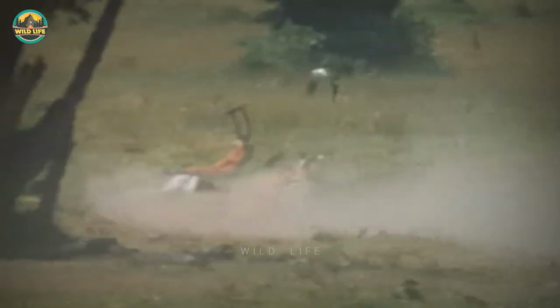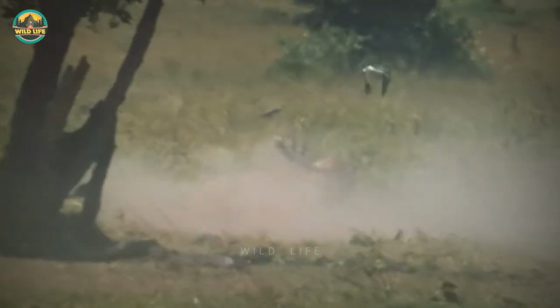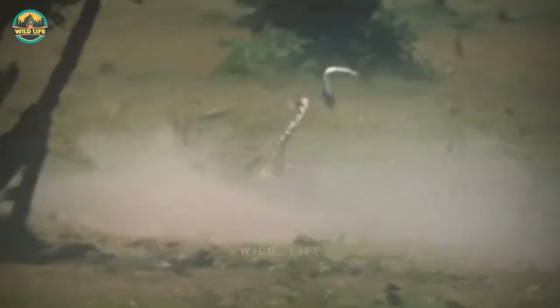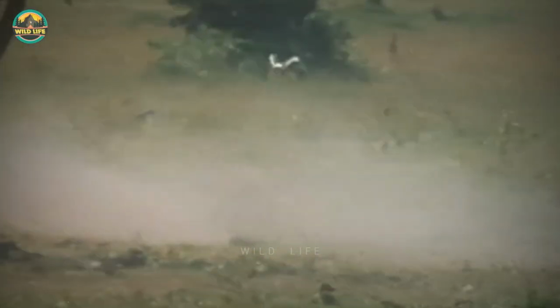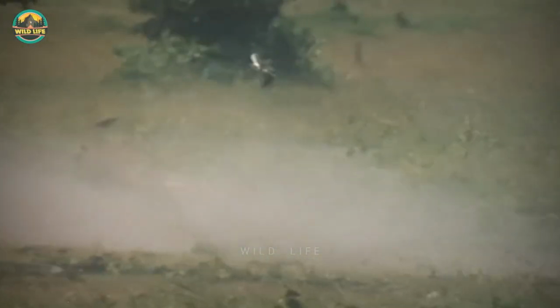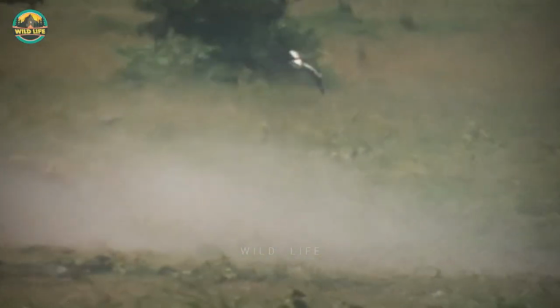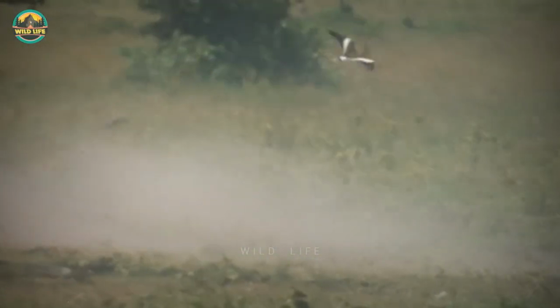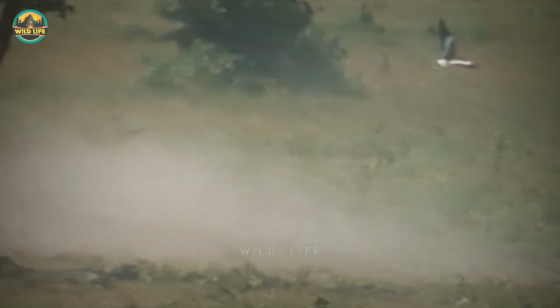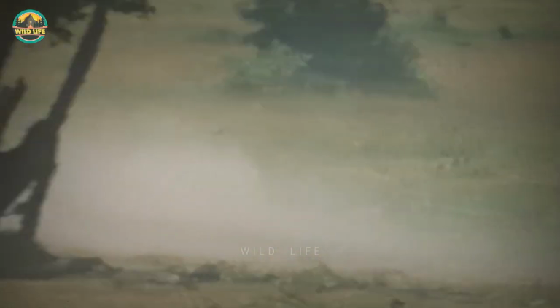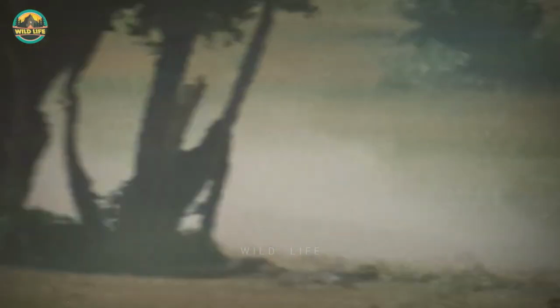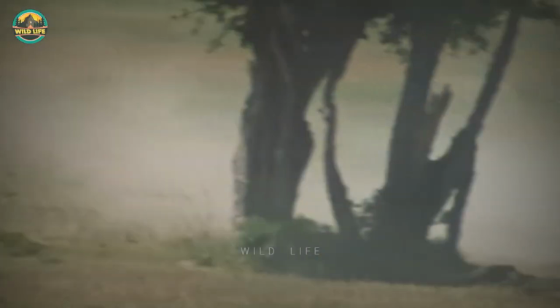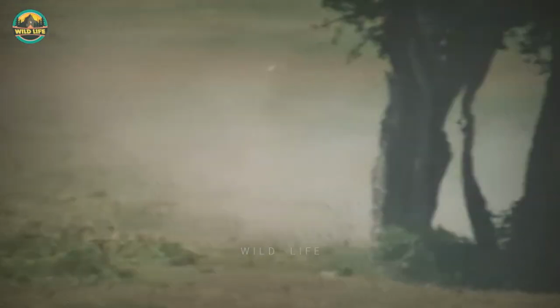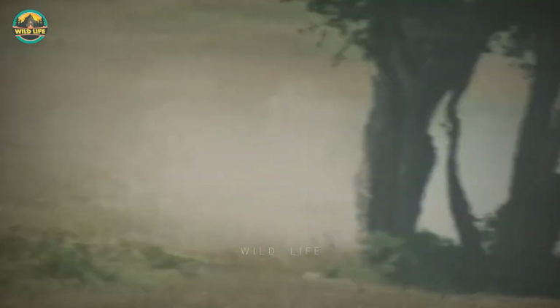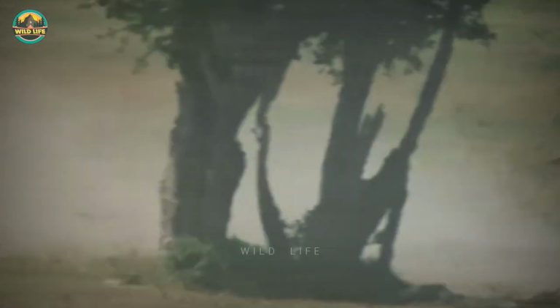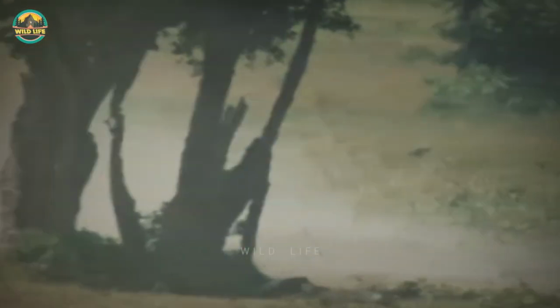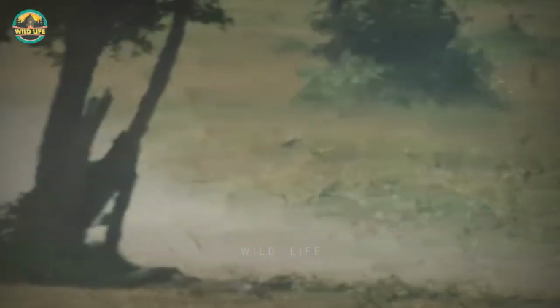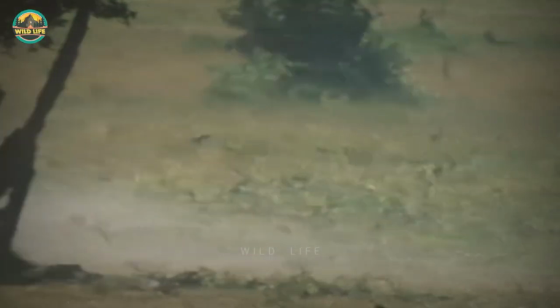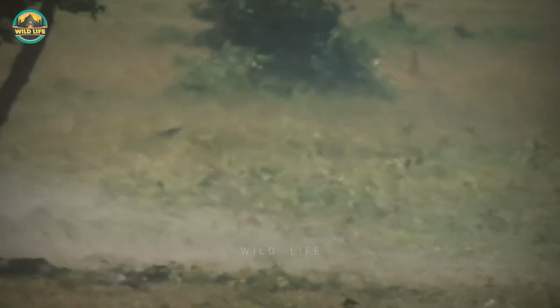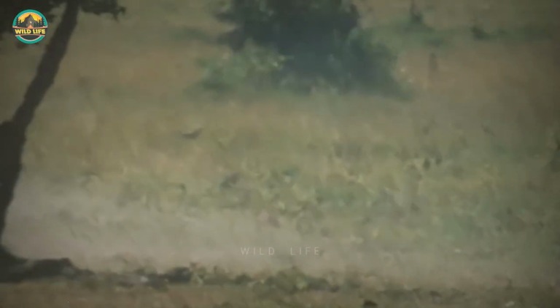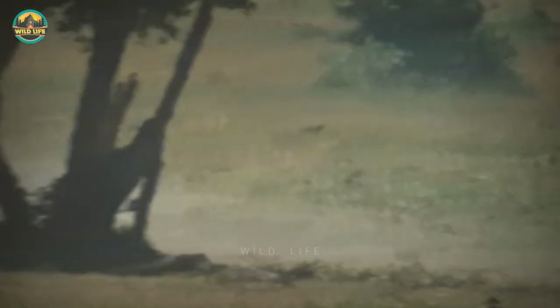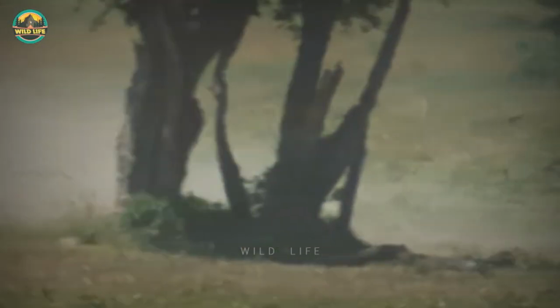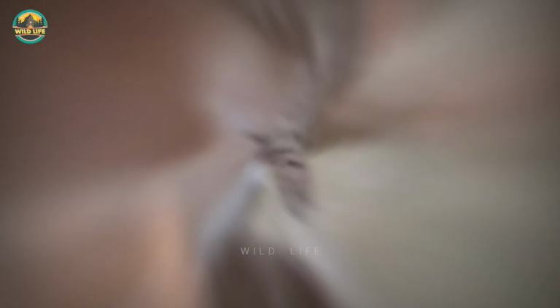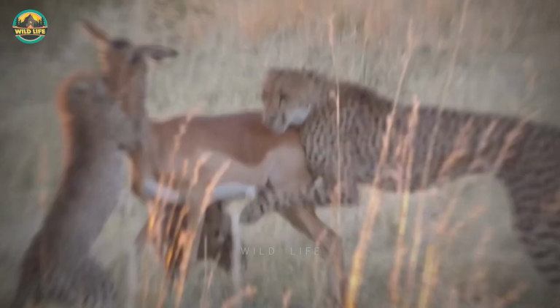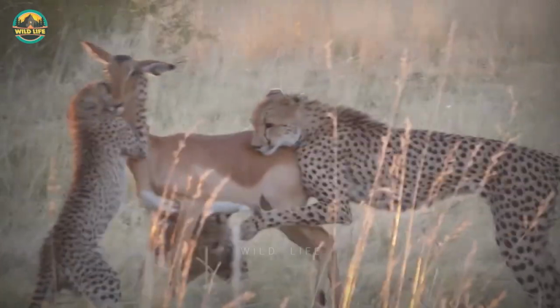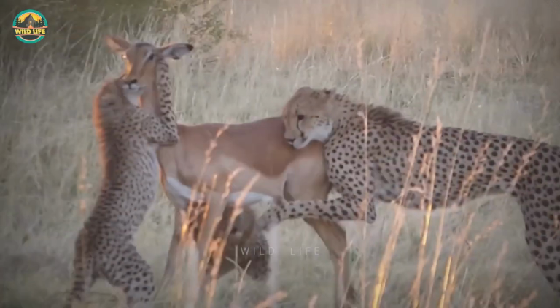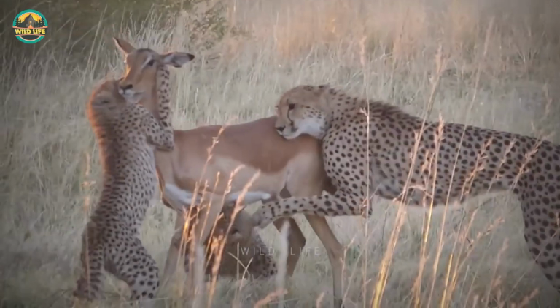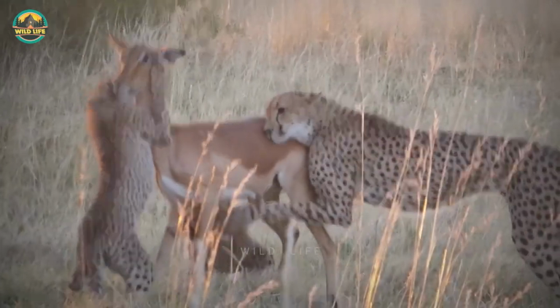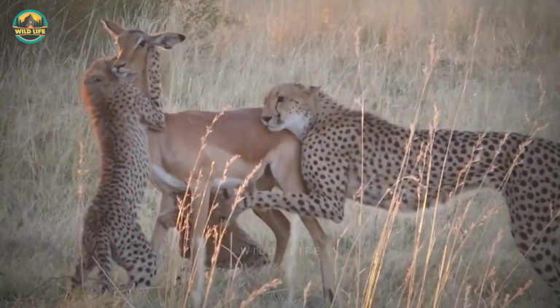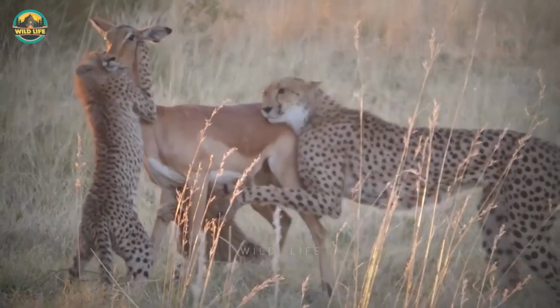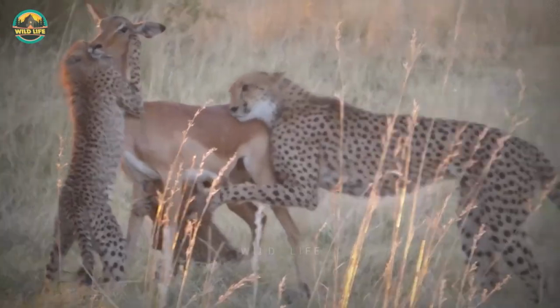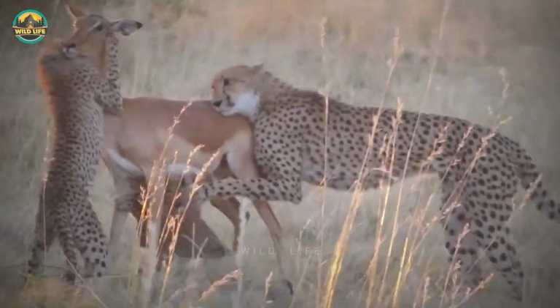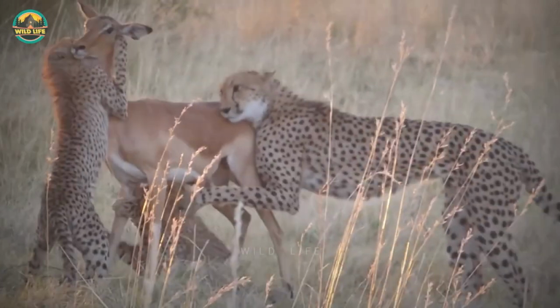Number 16: This cheetah makes an easy kill when it ambushes a Thompson's gazelle. After a long but steady chase, the slender cat goes for the kill and is successful.